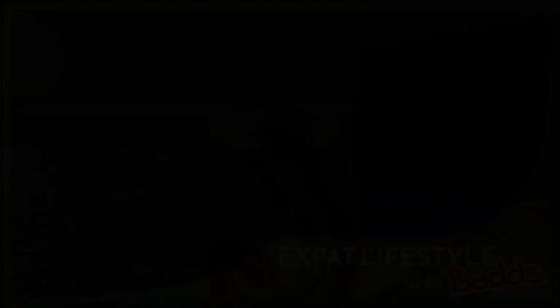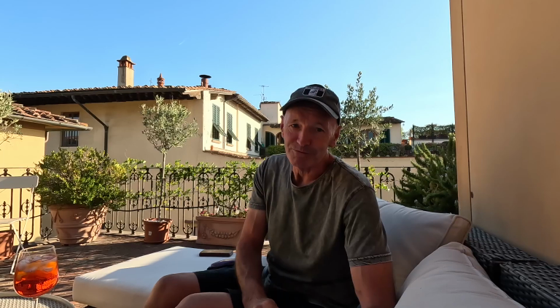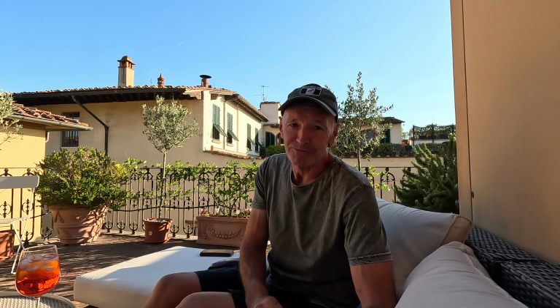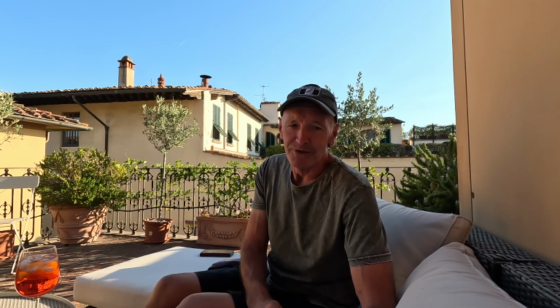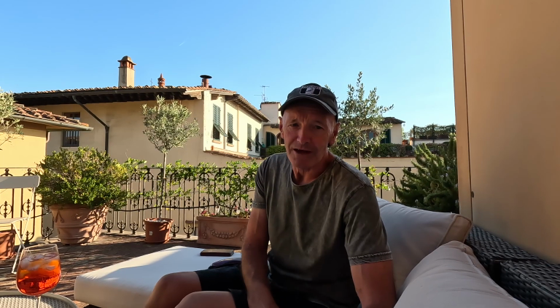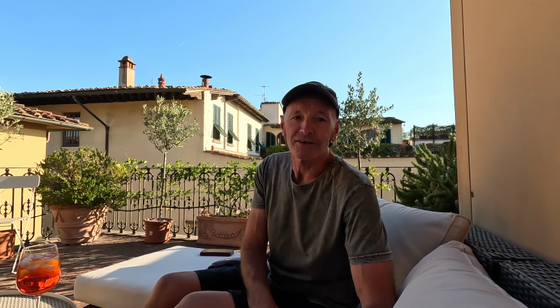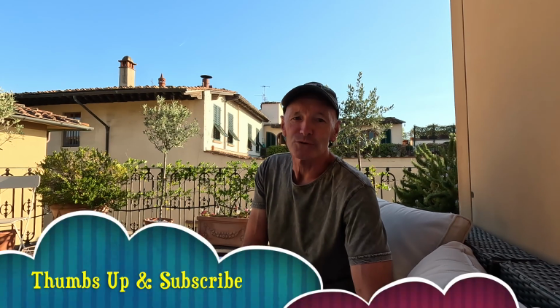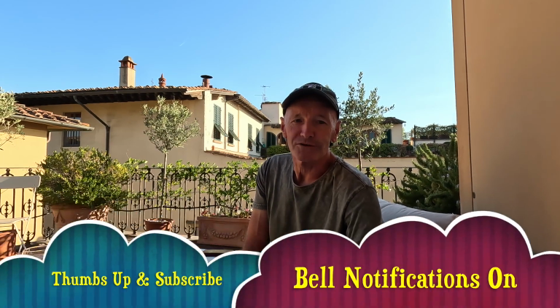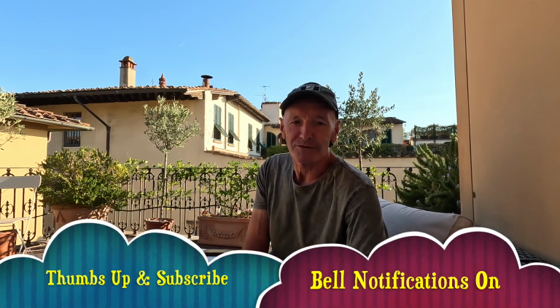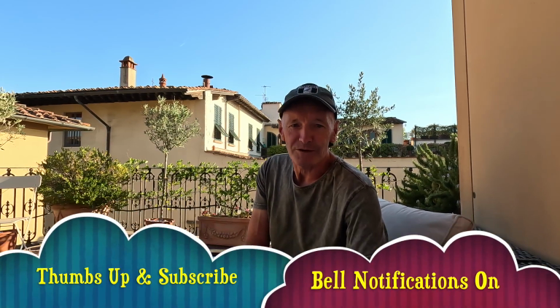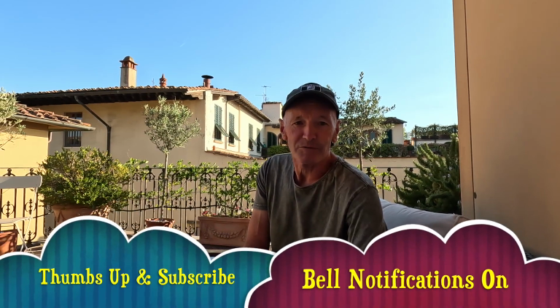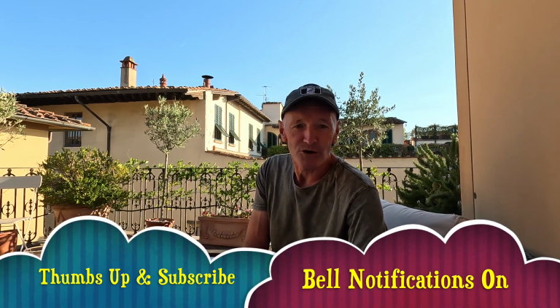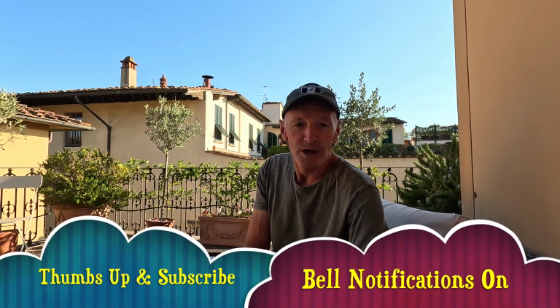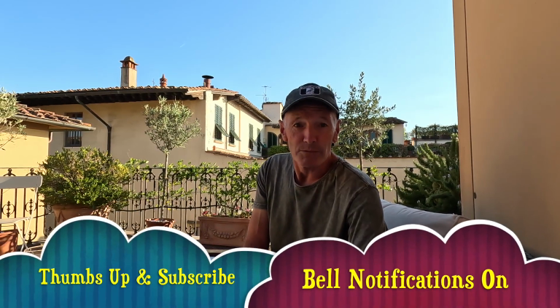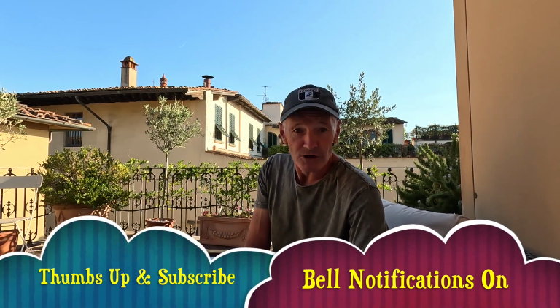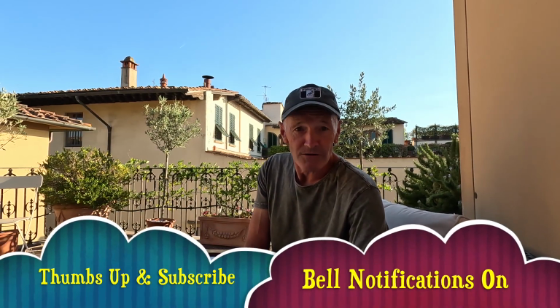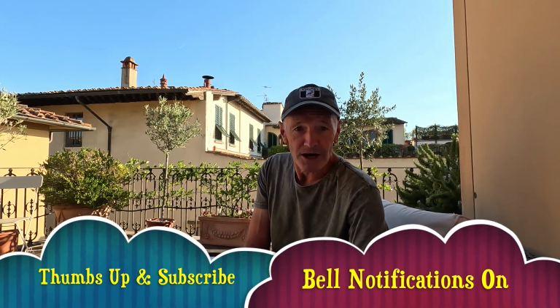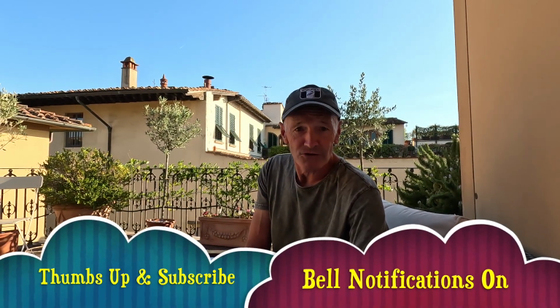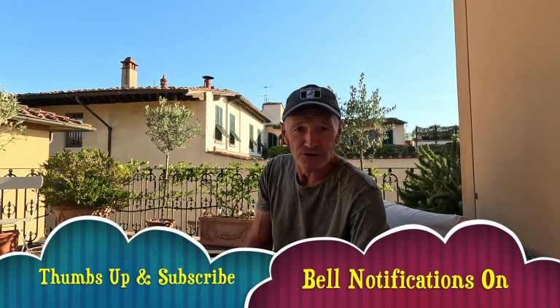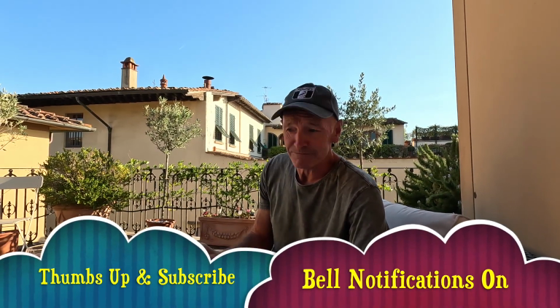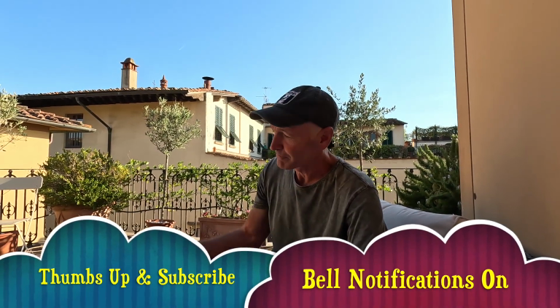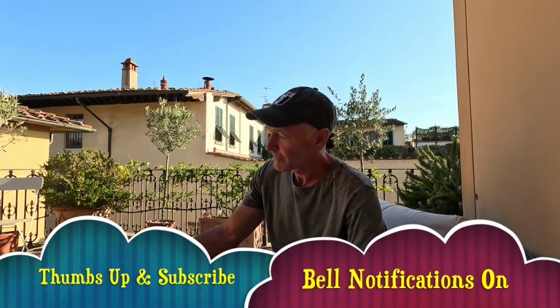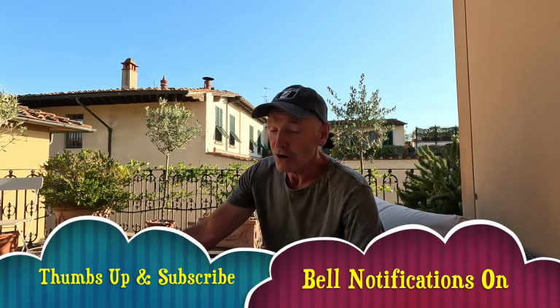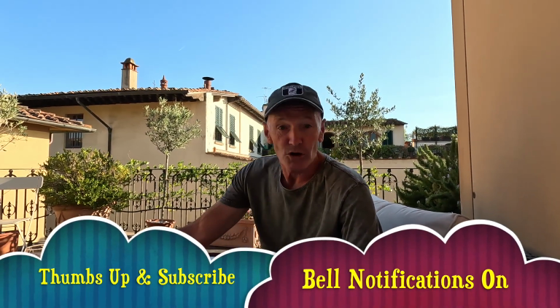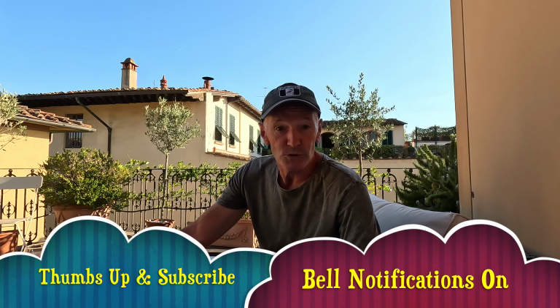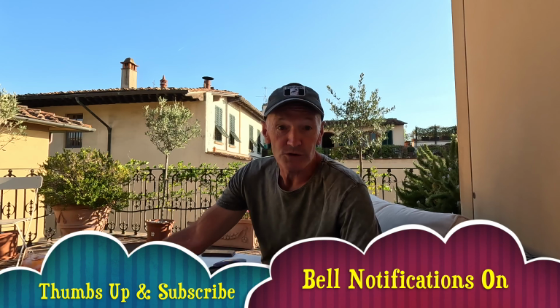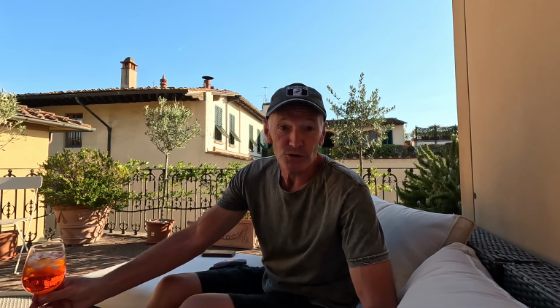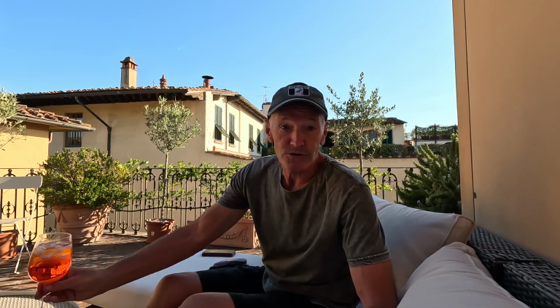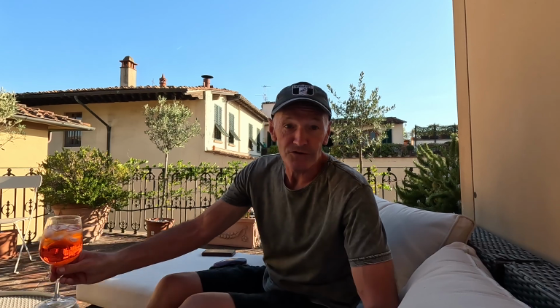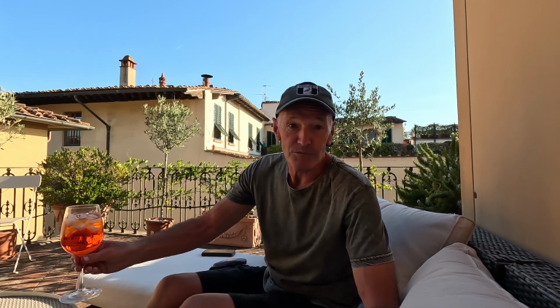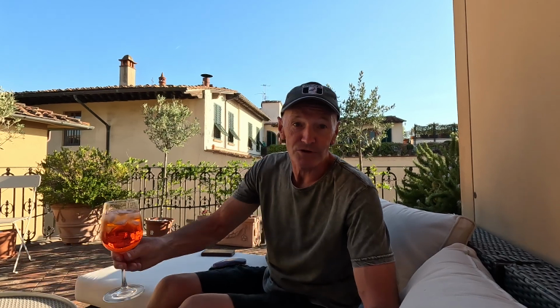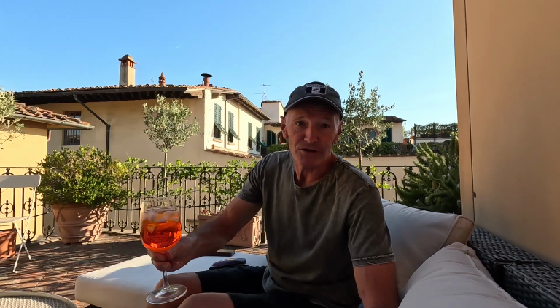And as always, thumbs up, subscribe, bell notifications on. I hope you enjoy this episode.